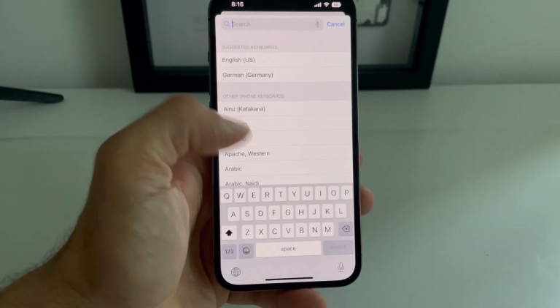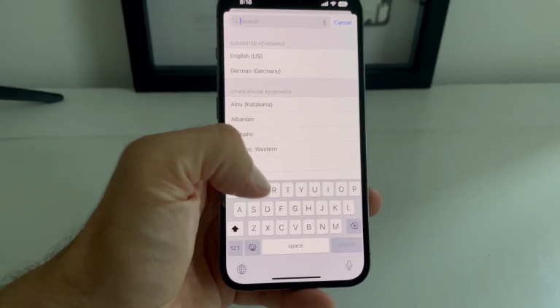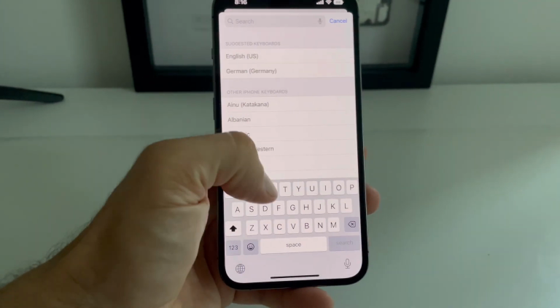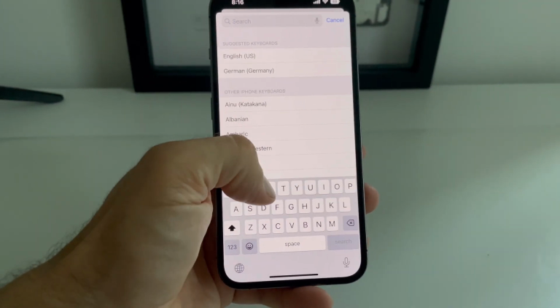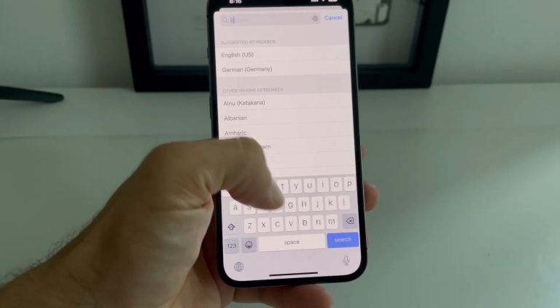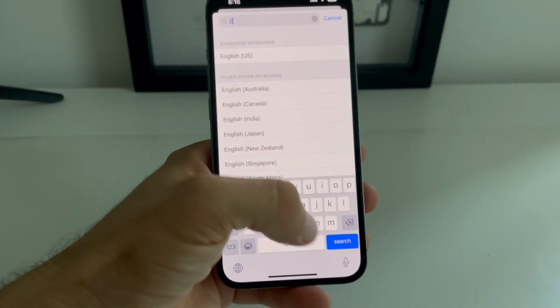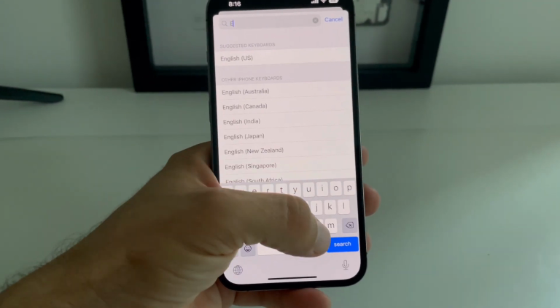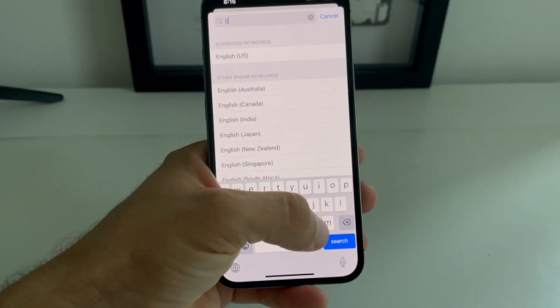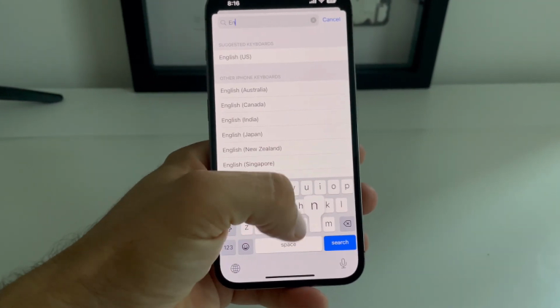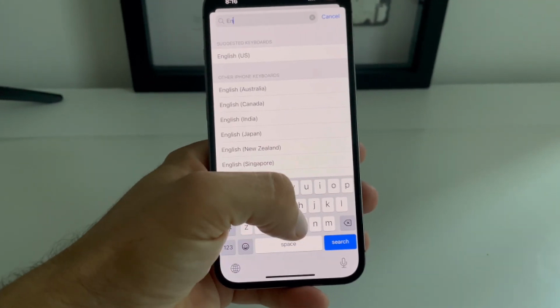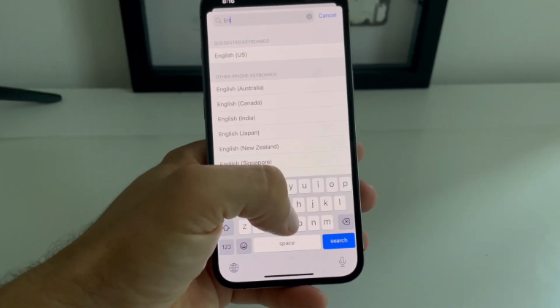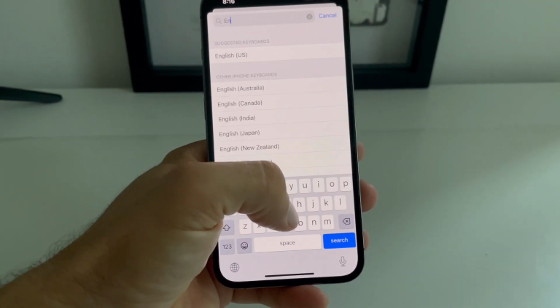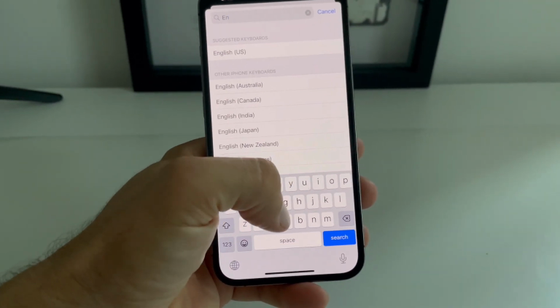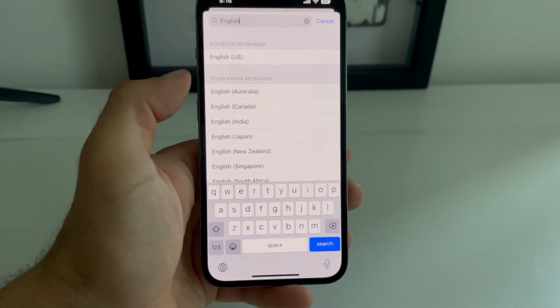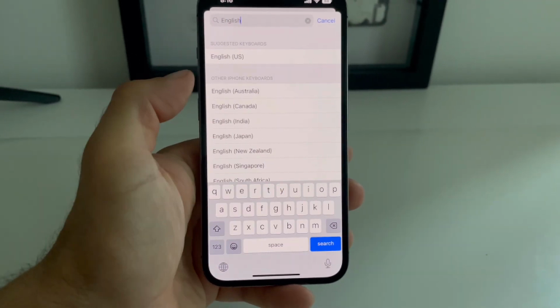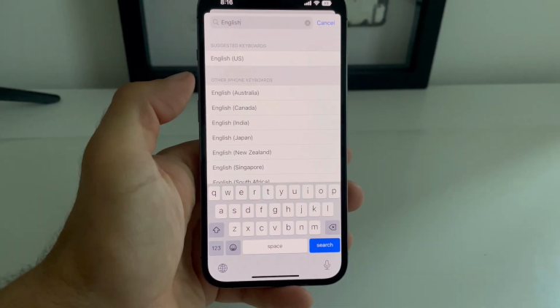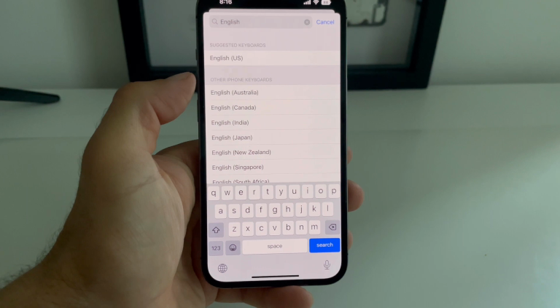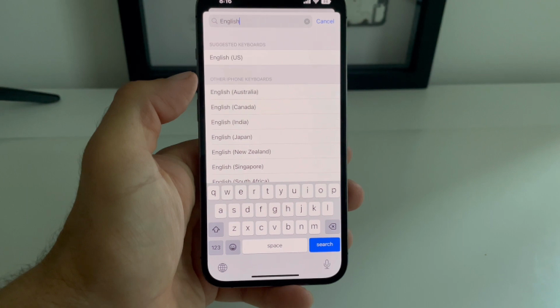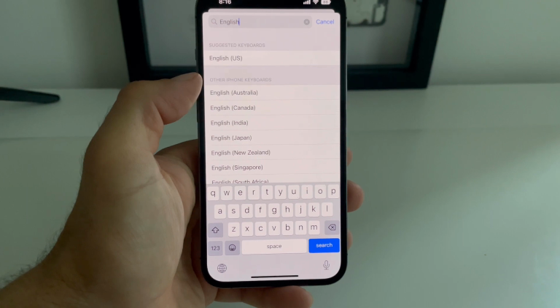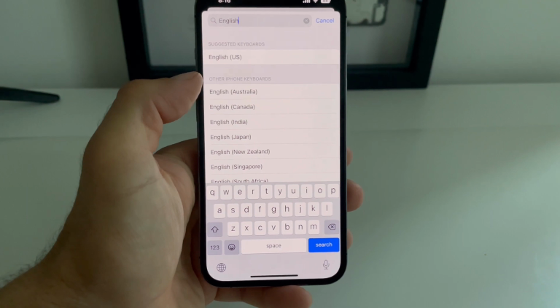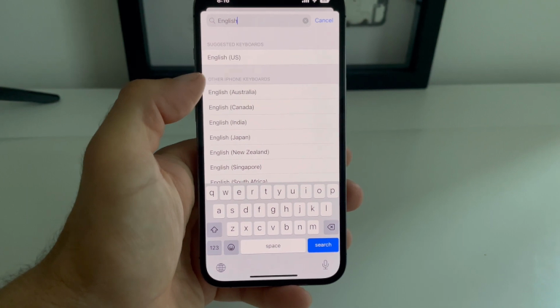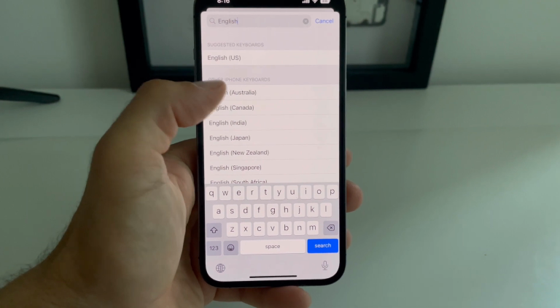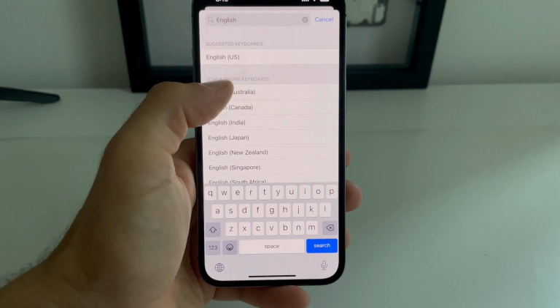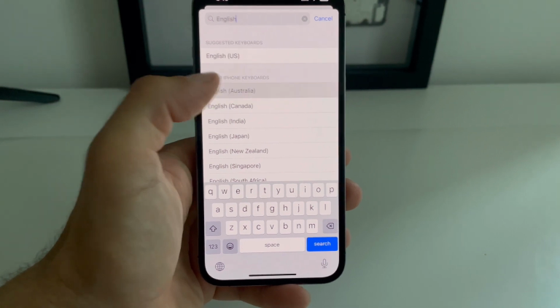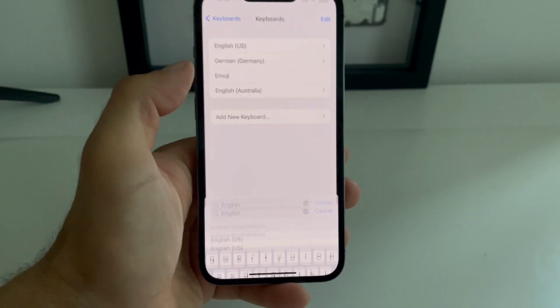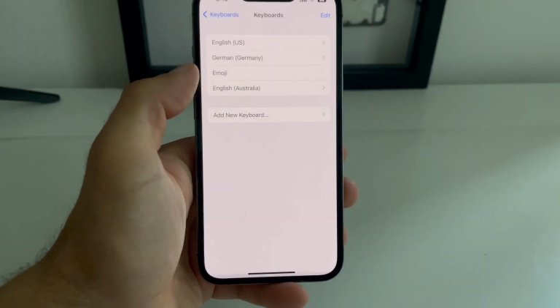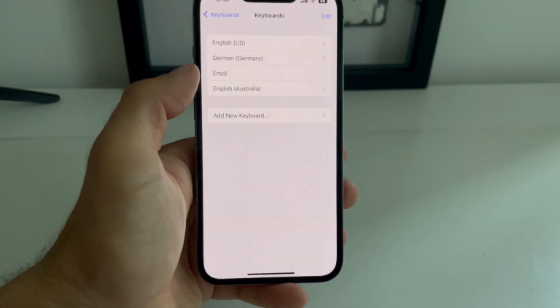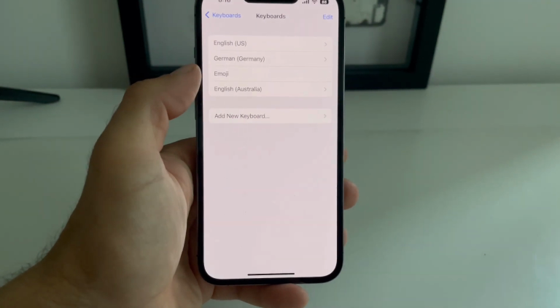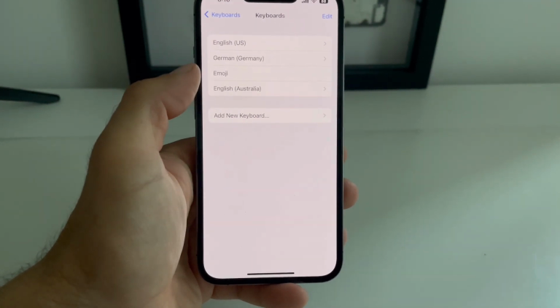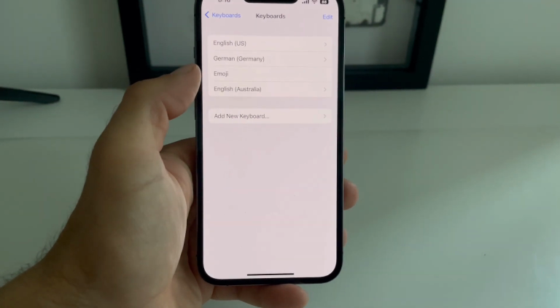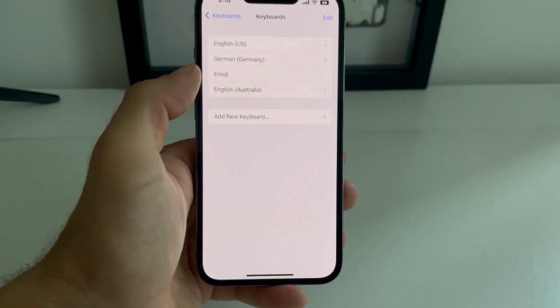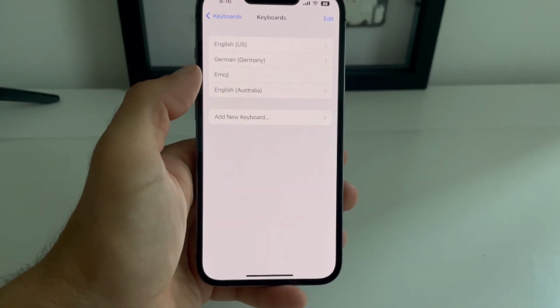Add a different language keyboard — for example, English Australia — and this should fix it.